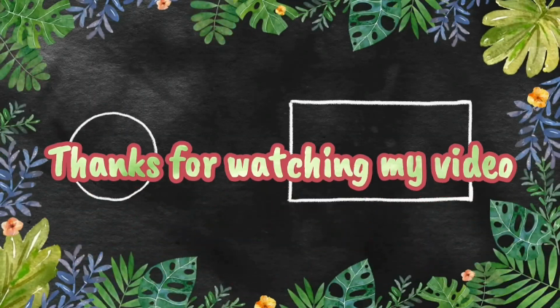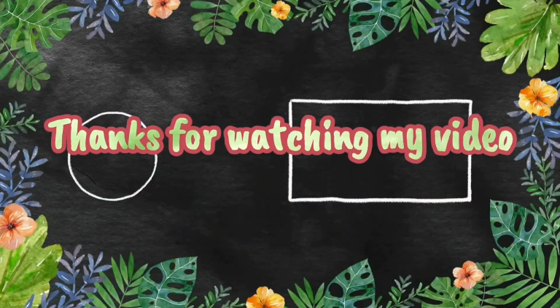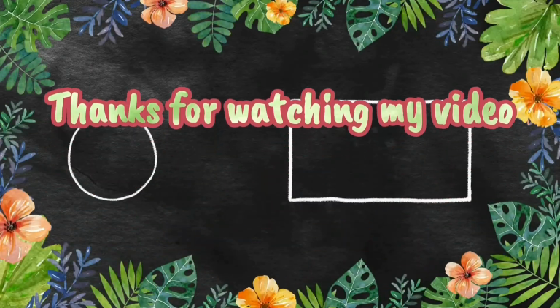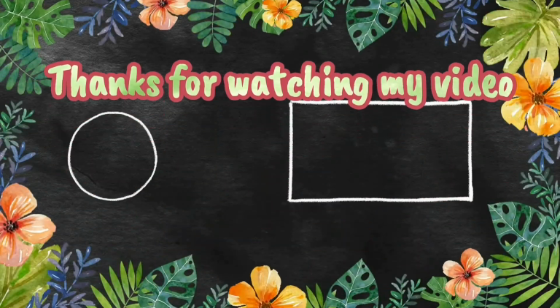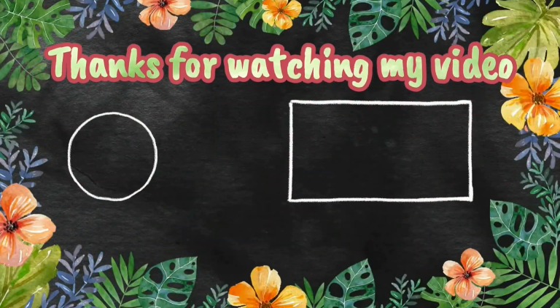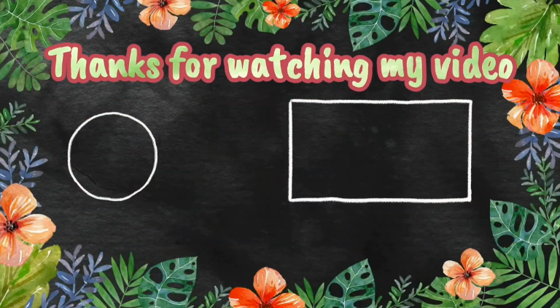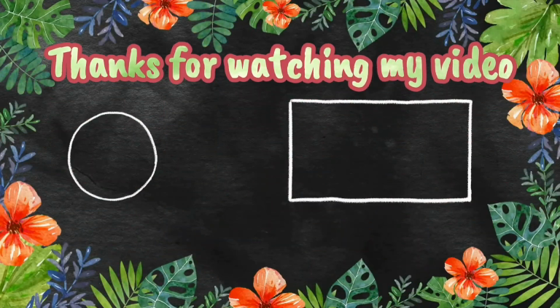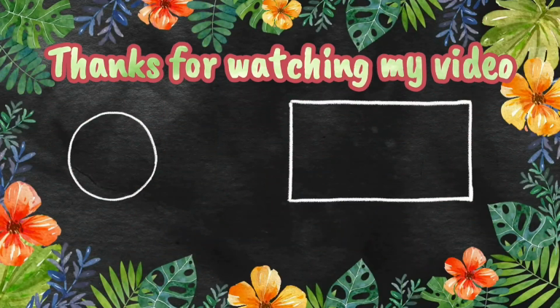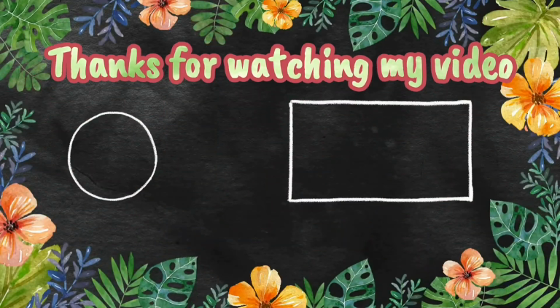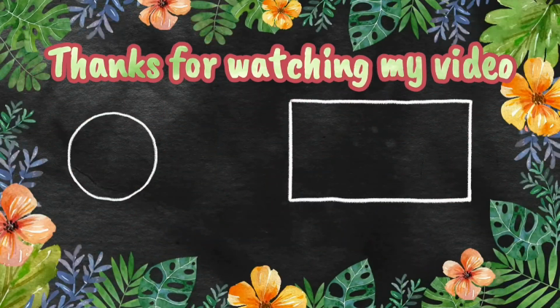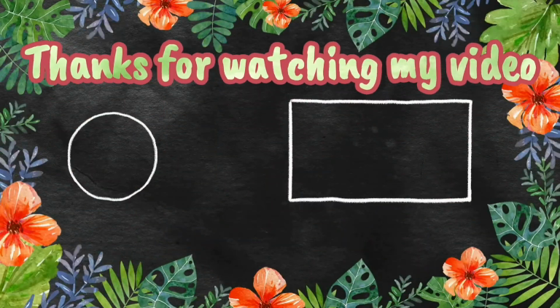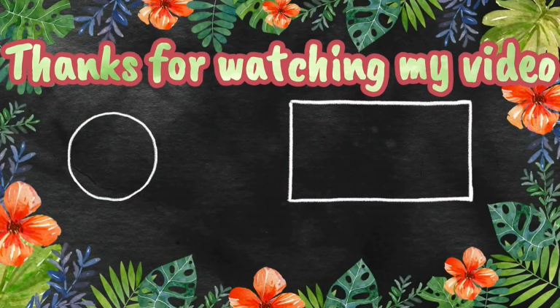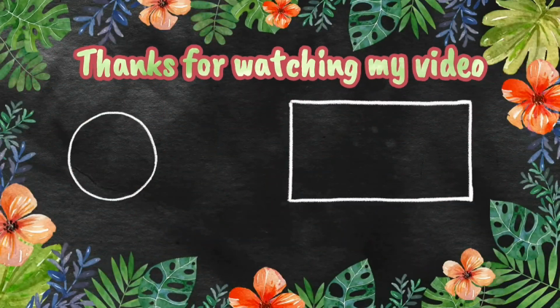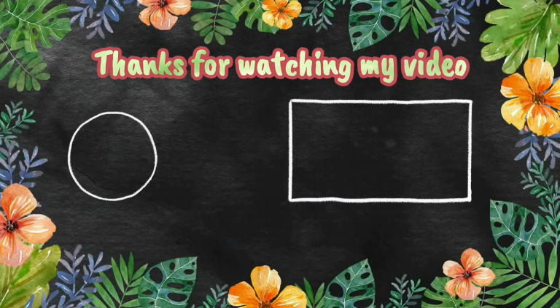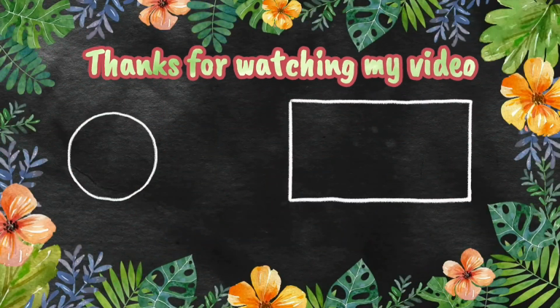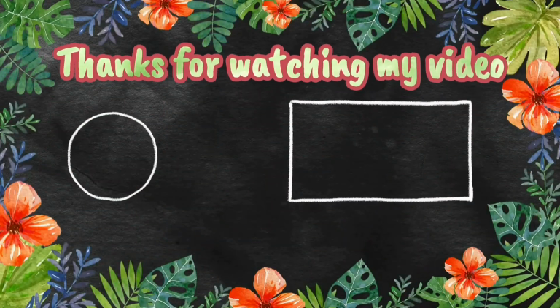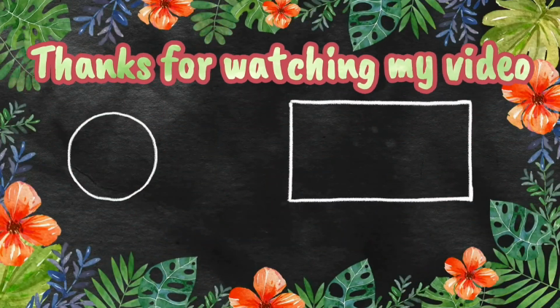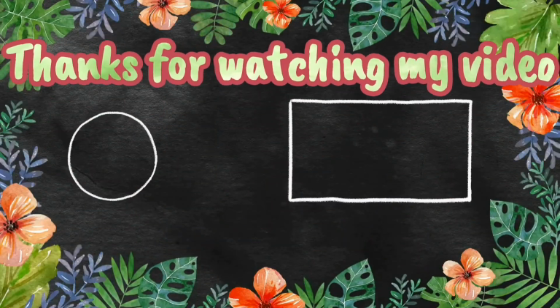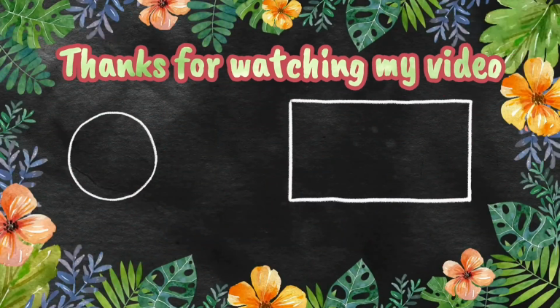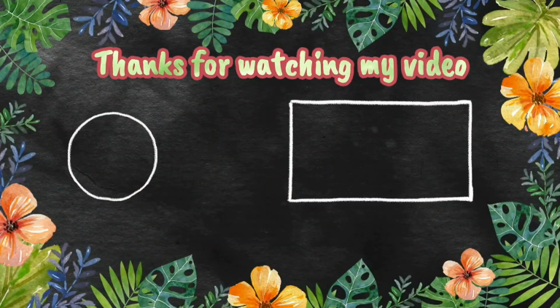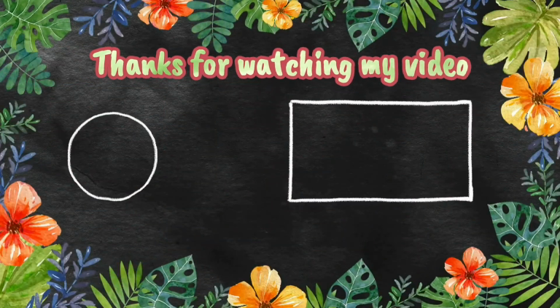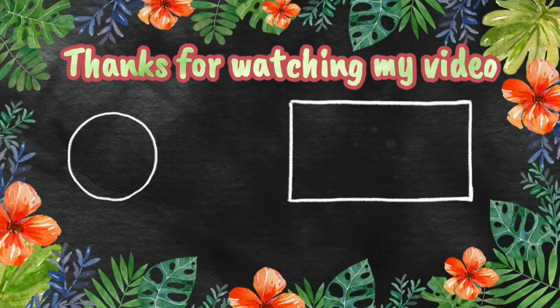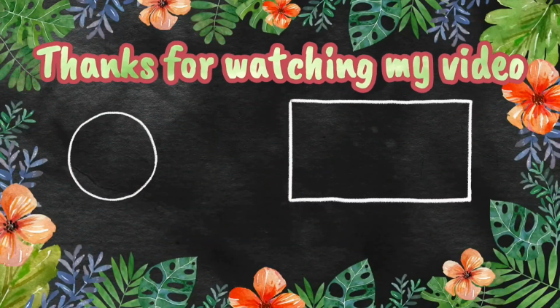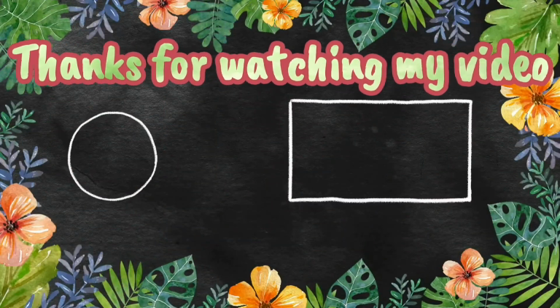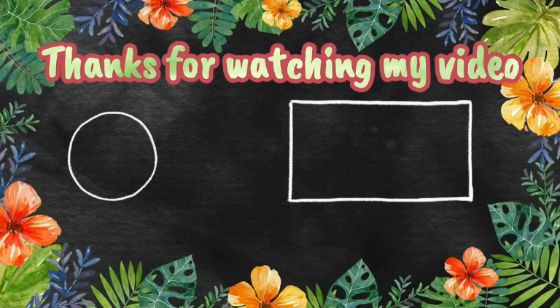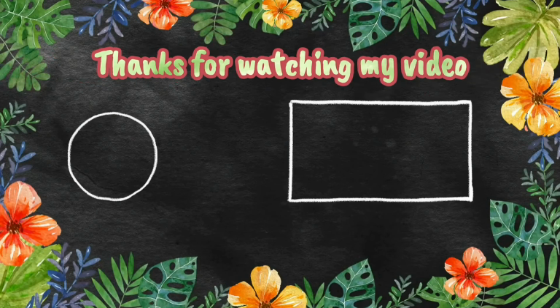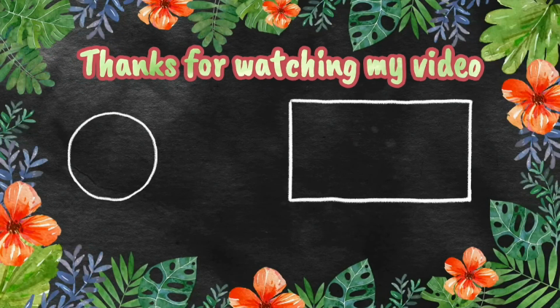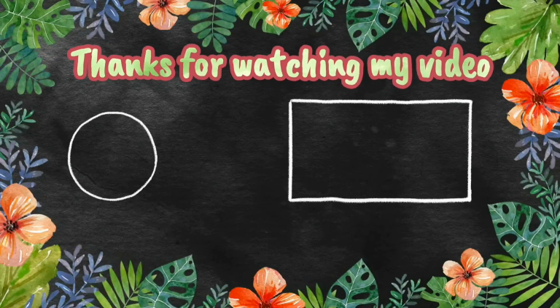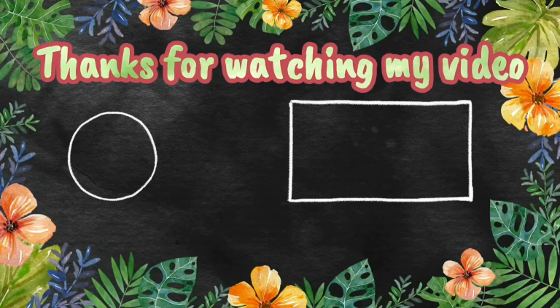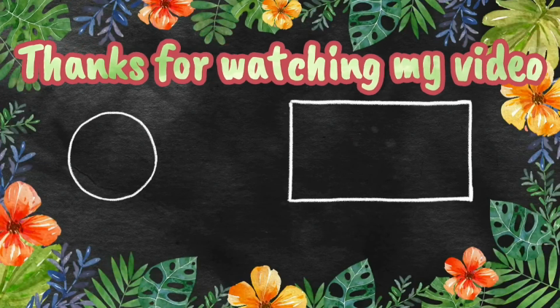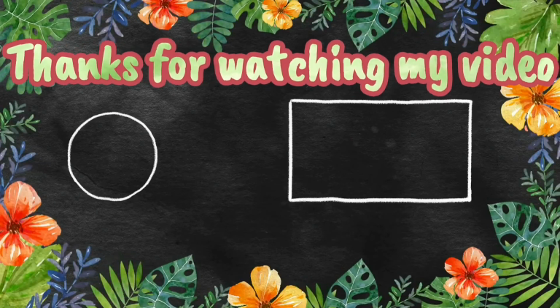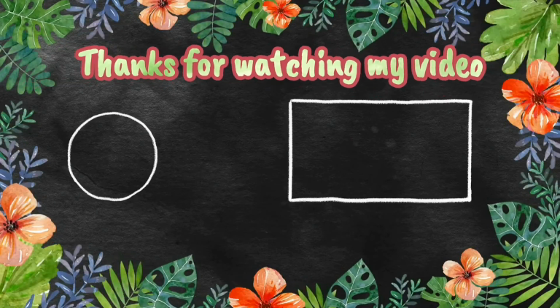If you like my video, don't forget to subscribe to my channel. Please subscribe and like my videos. Thank you!